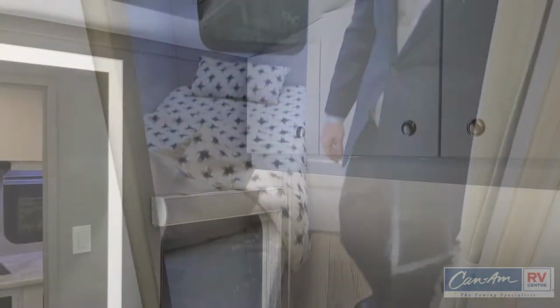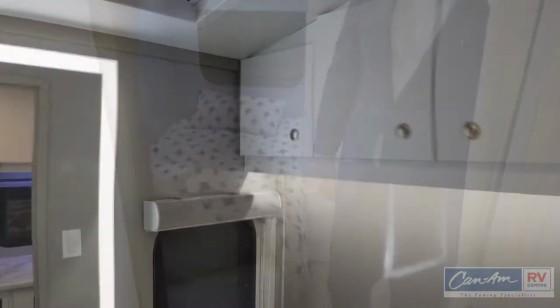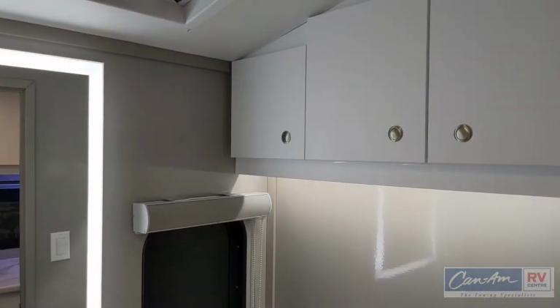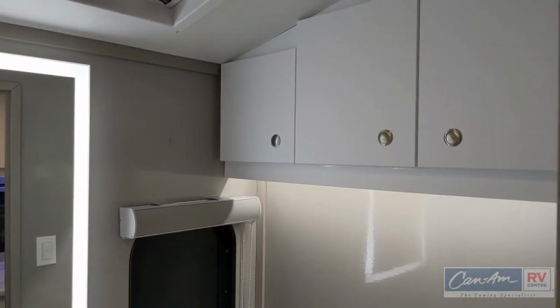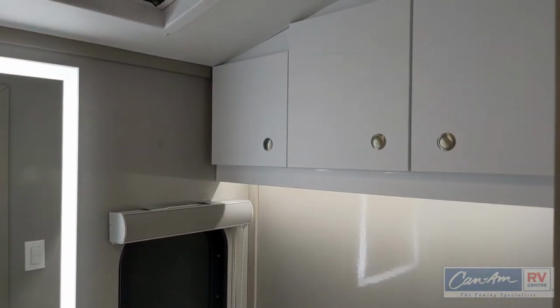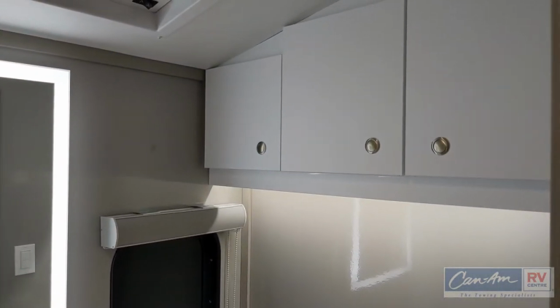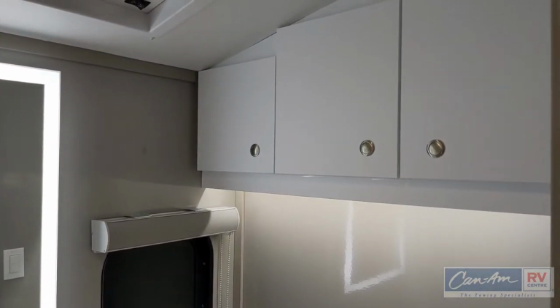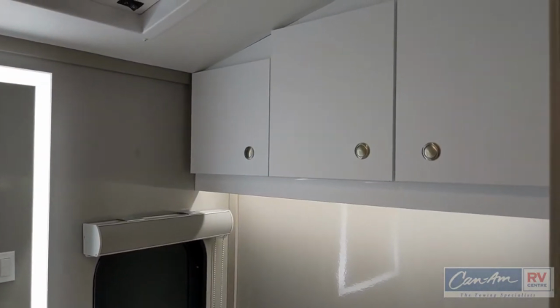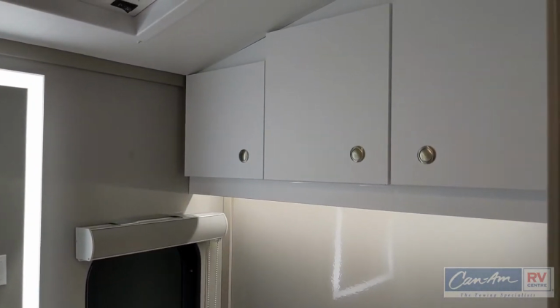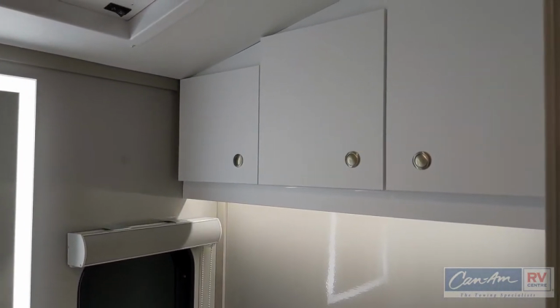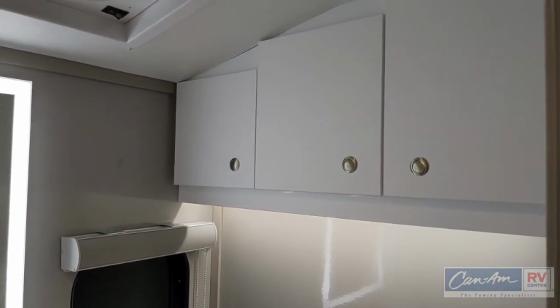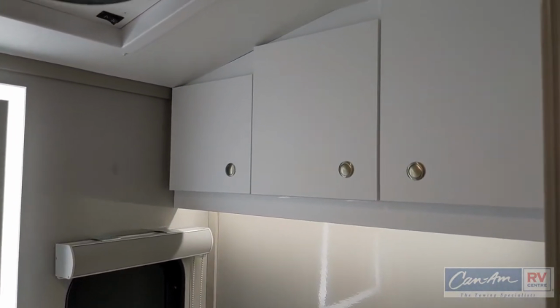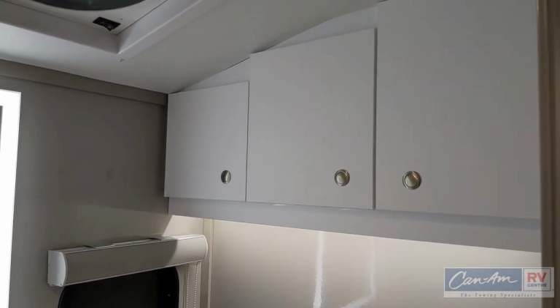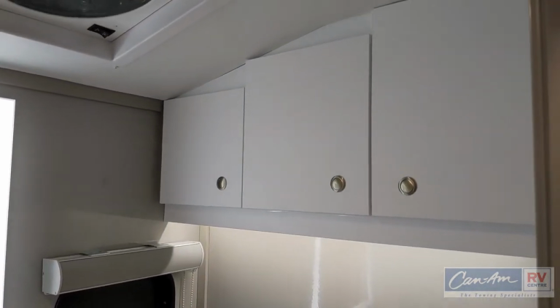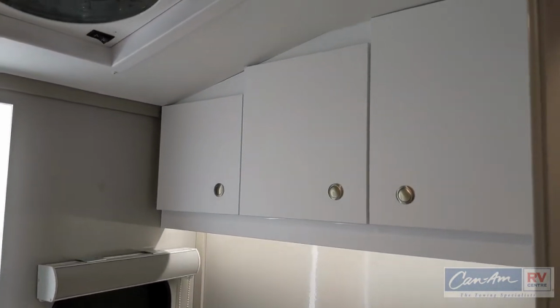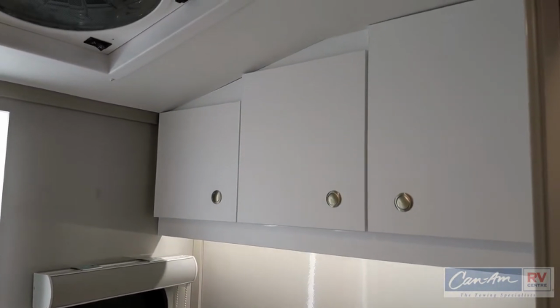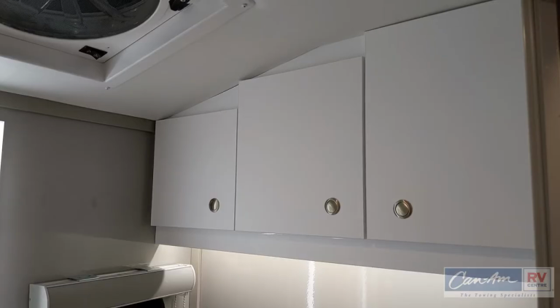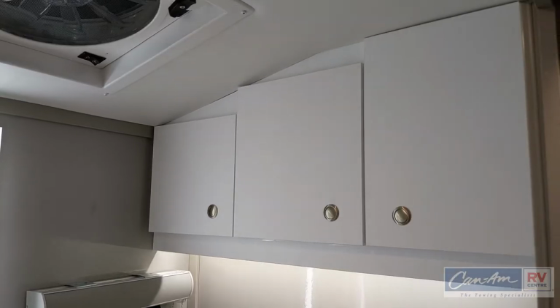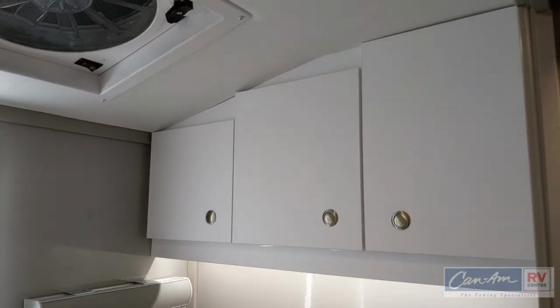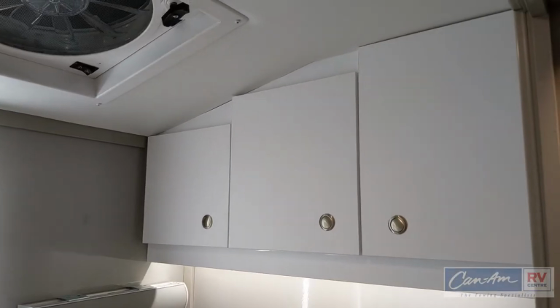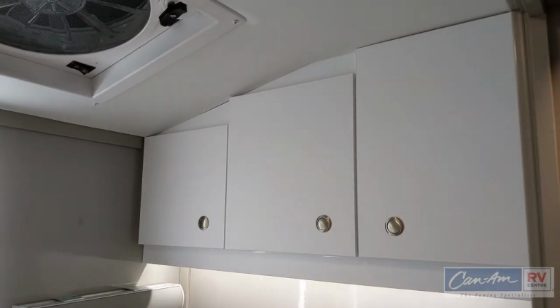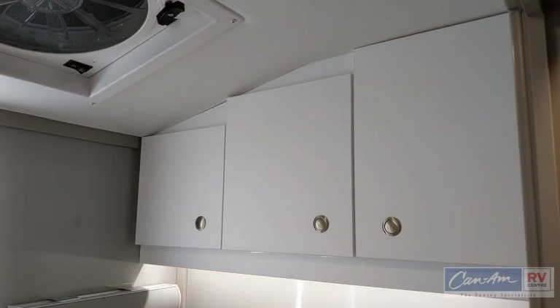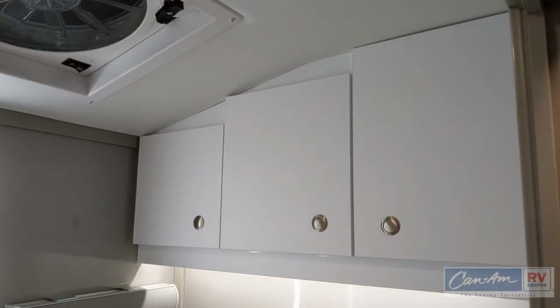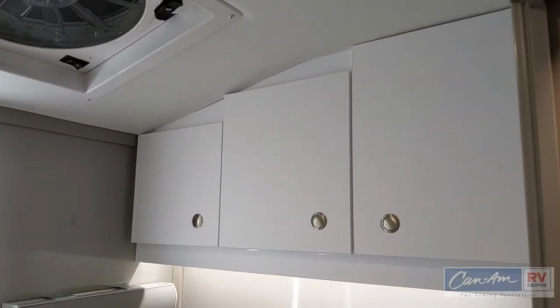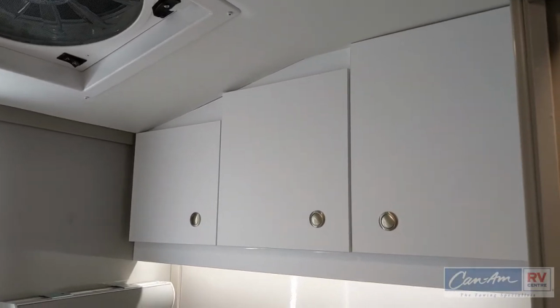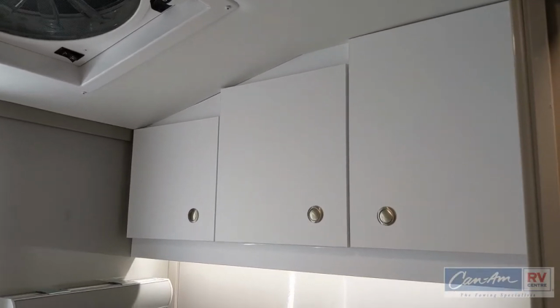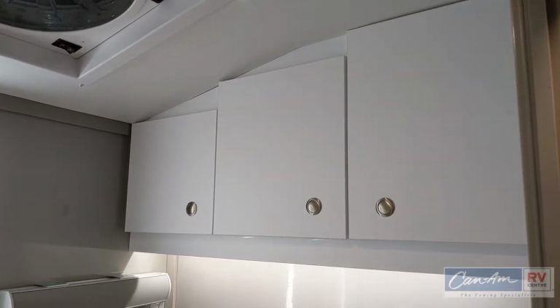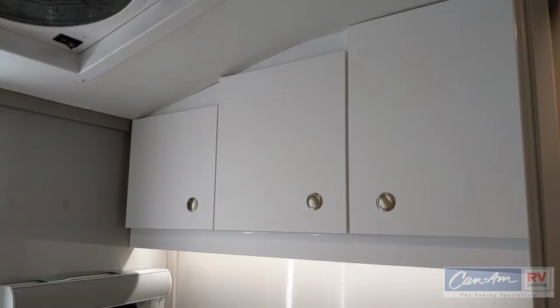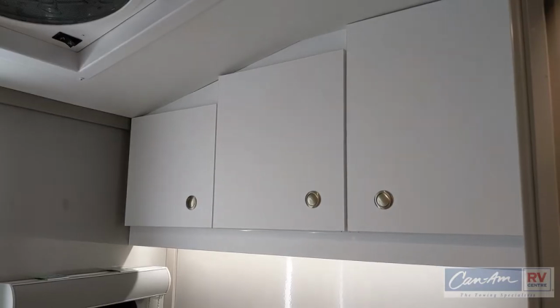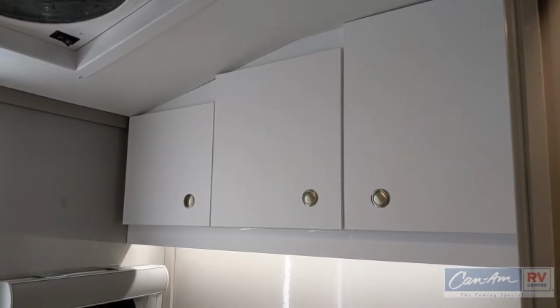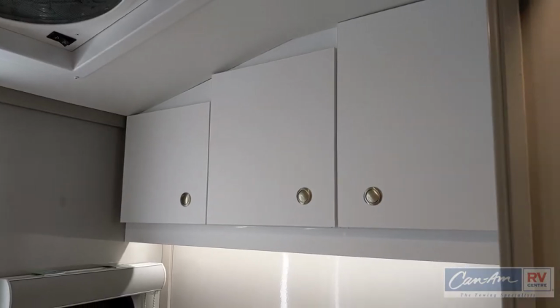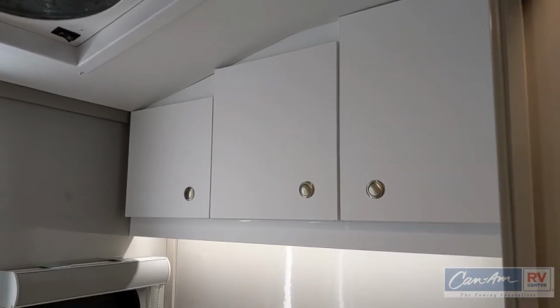If you notice these doors, they actually ladder up because the roof is sloped — and that's going to be a really important feature when we get to the outside of this unit.